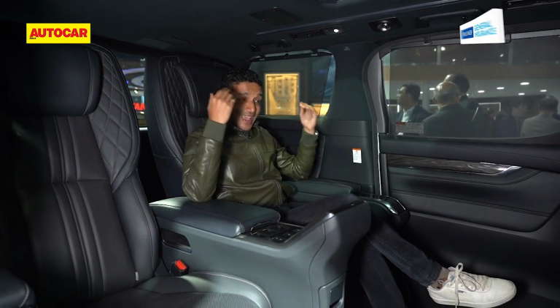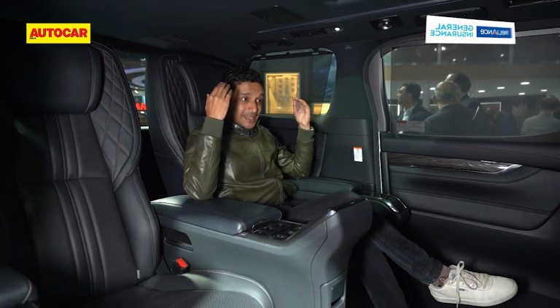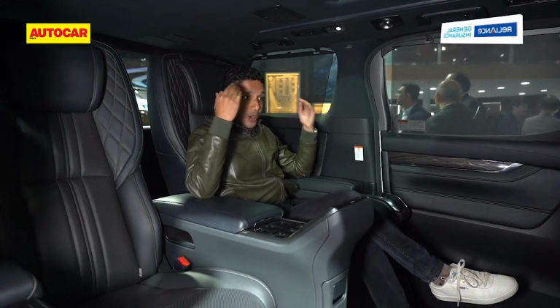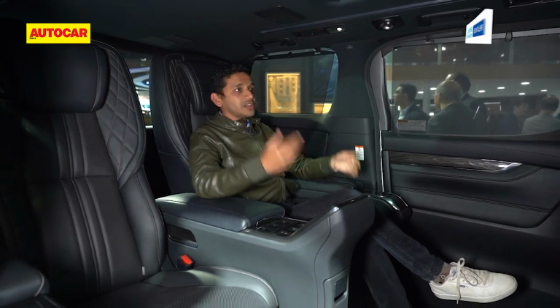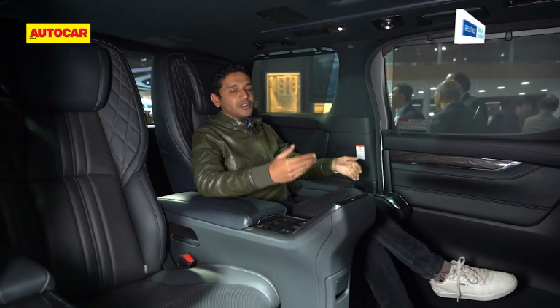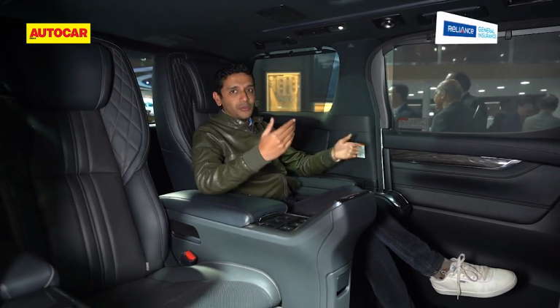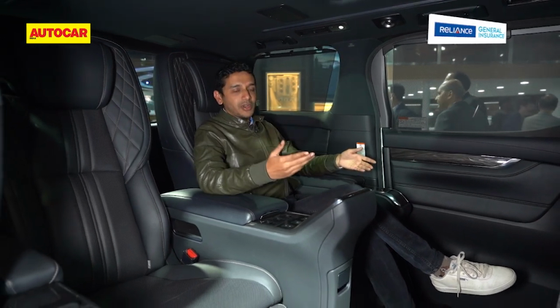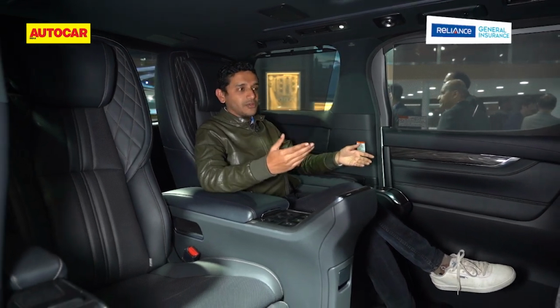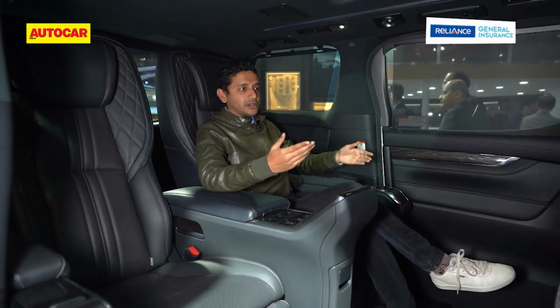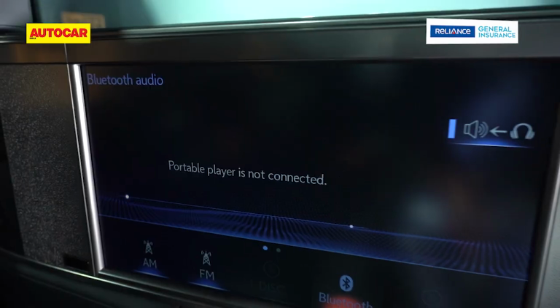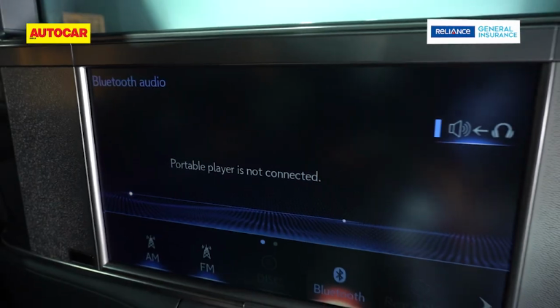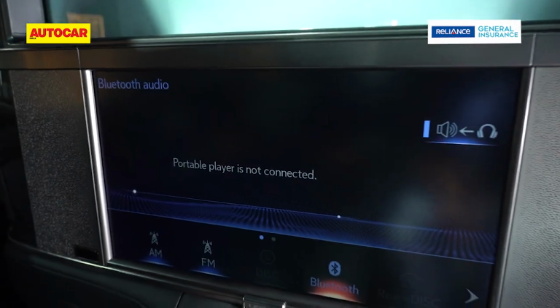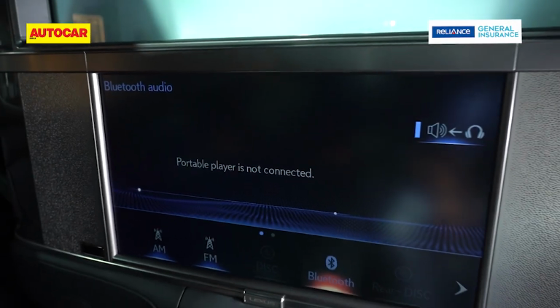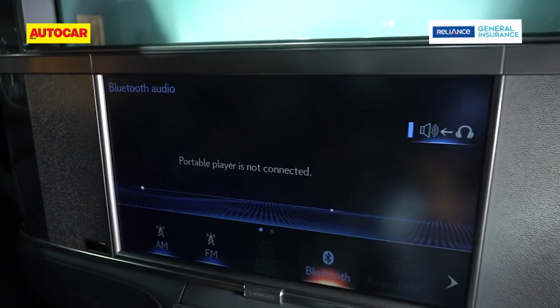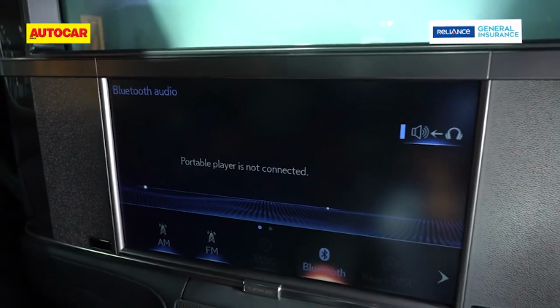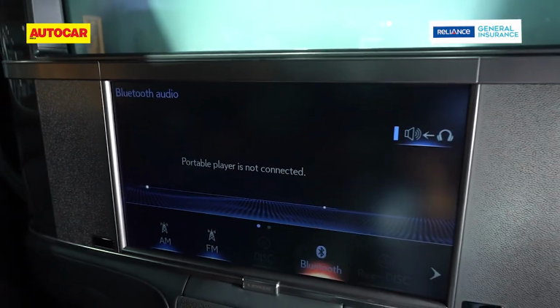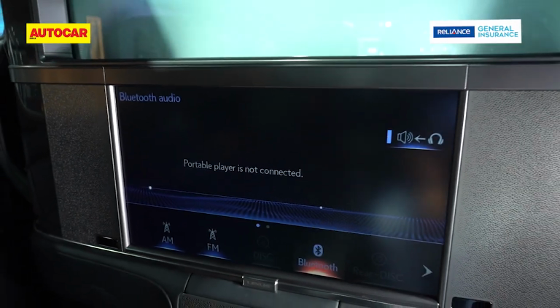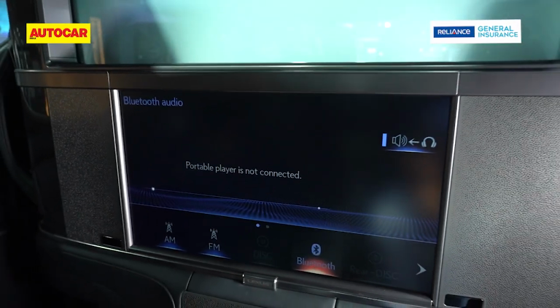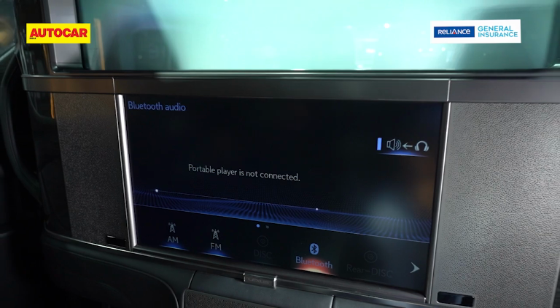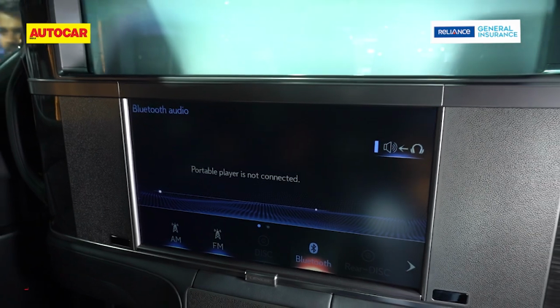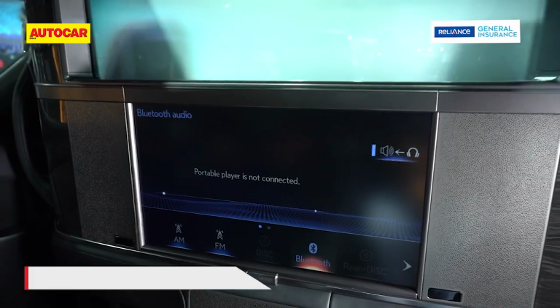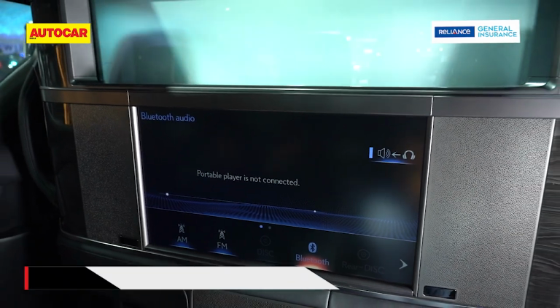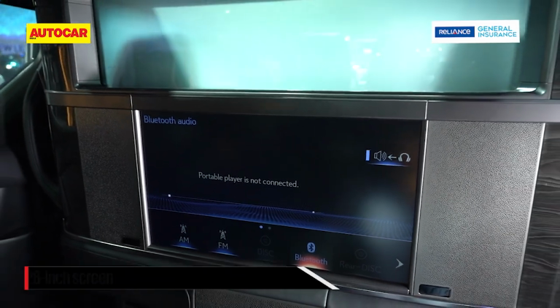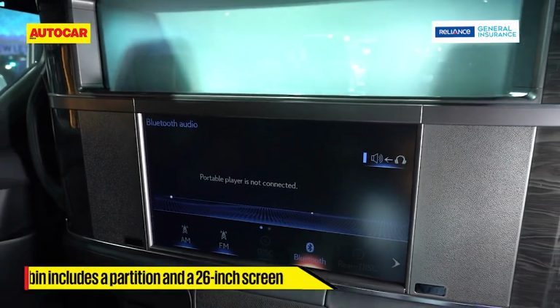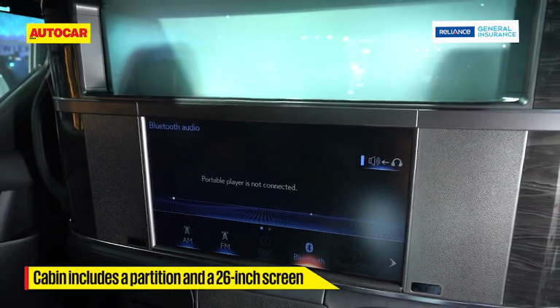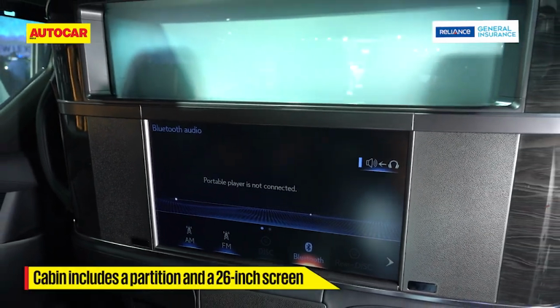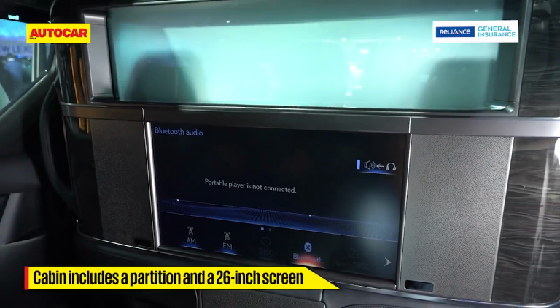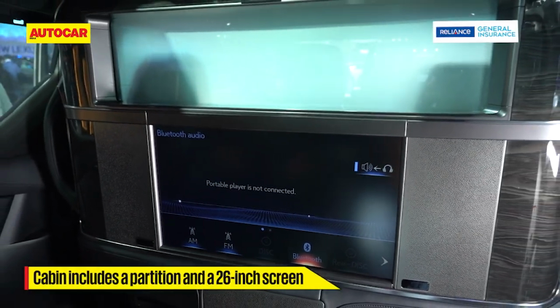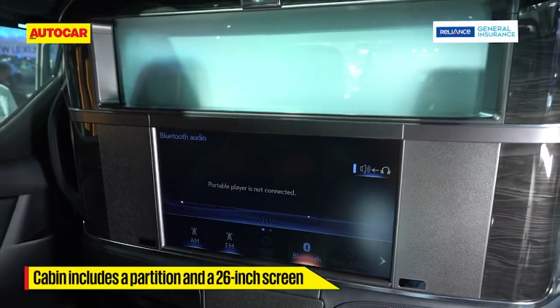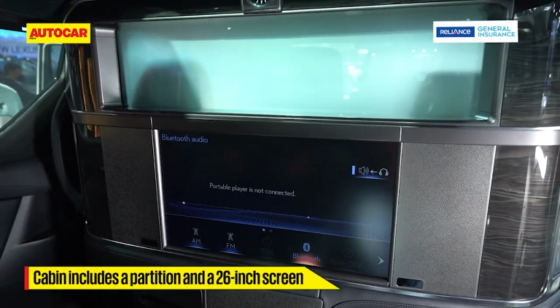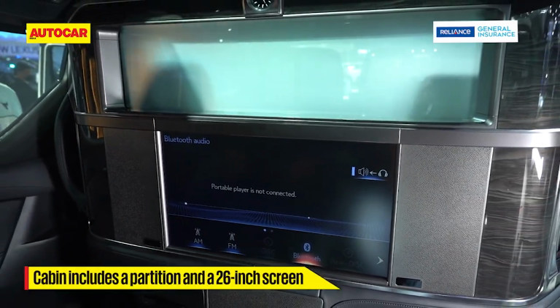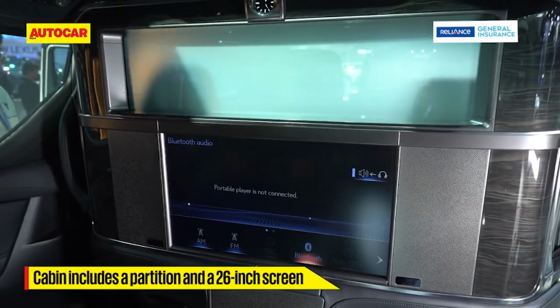I think you'll agree the pièce de résistance is right in front of me: the cabin has a partition from the driver, and it contains a 26-inch television.